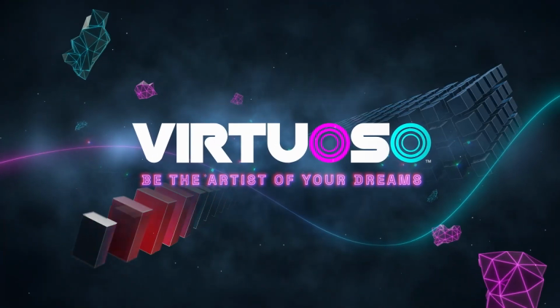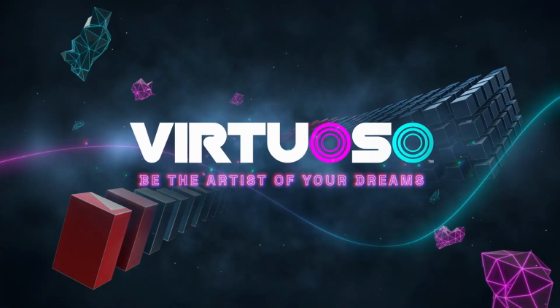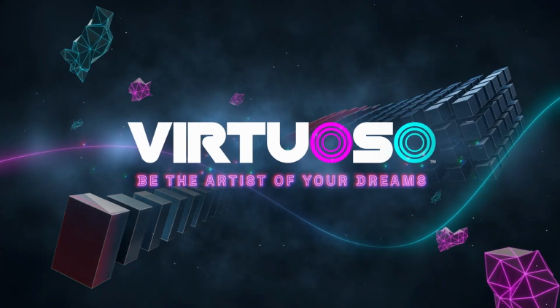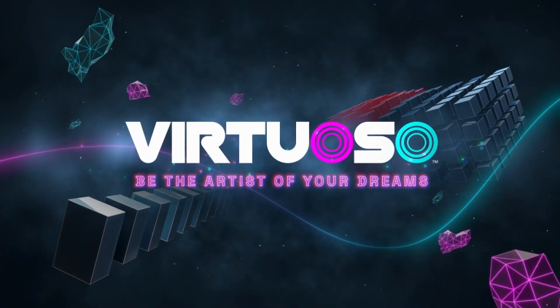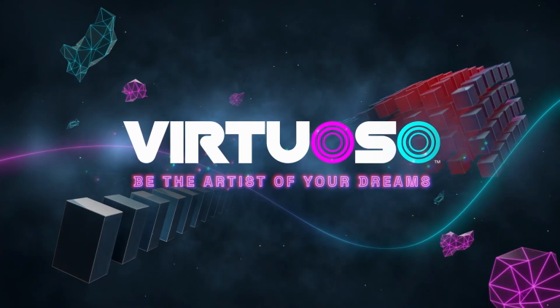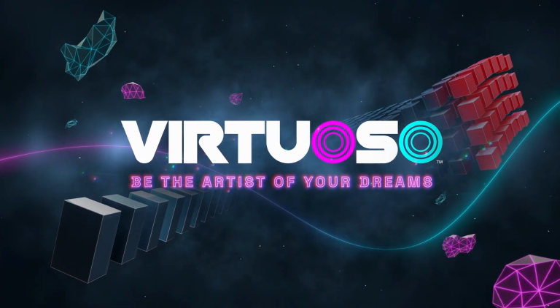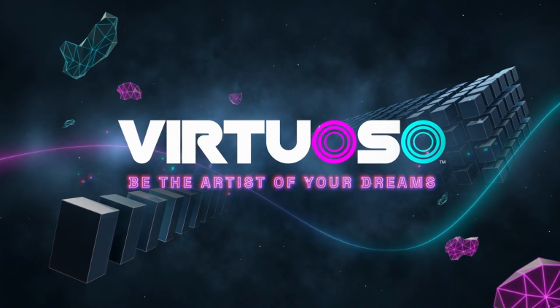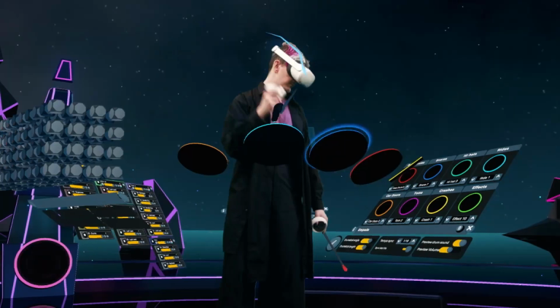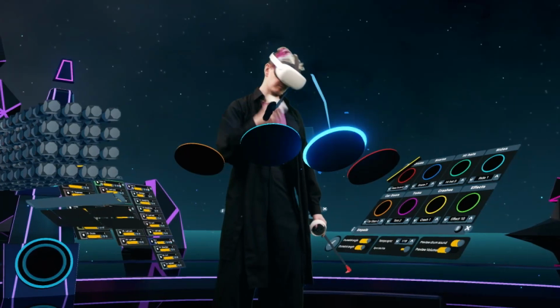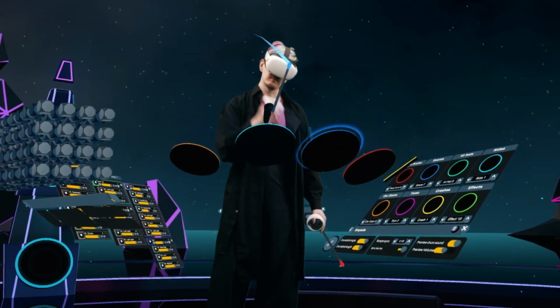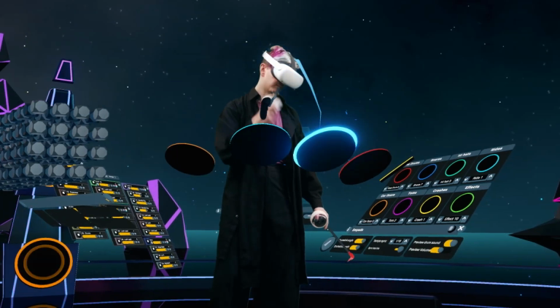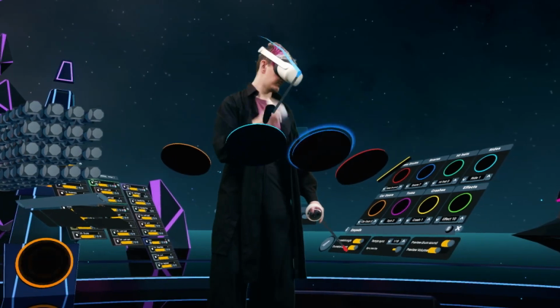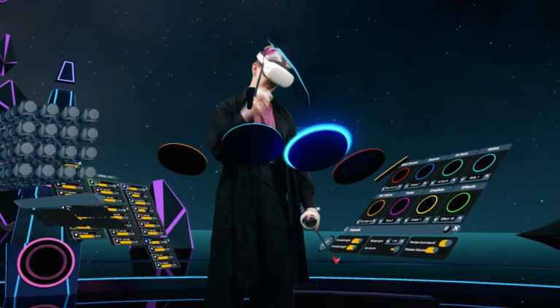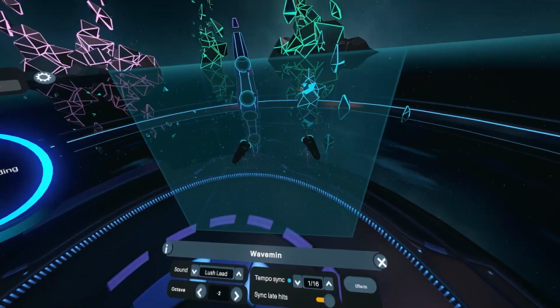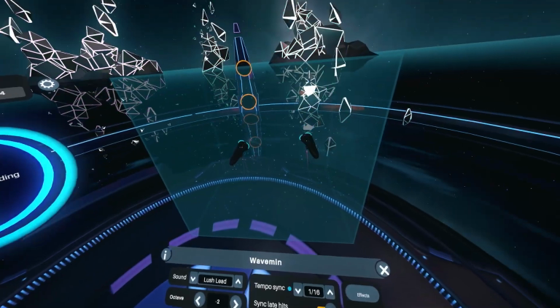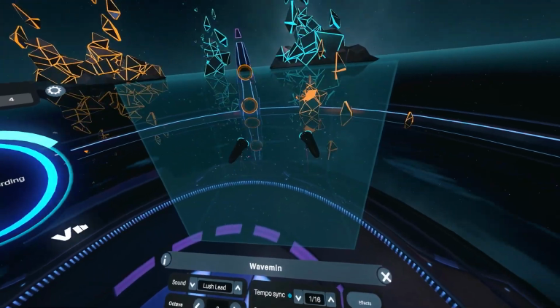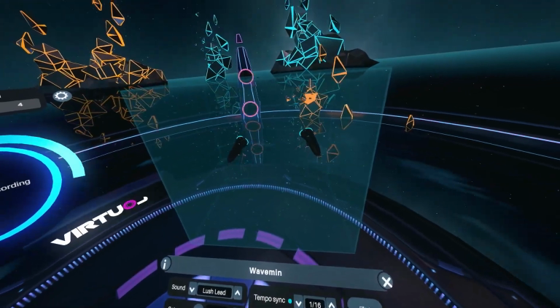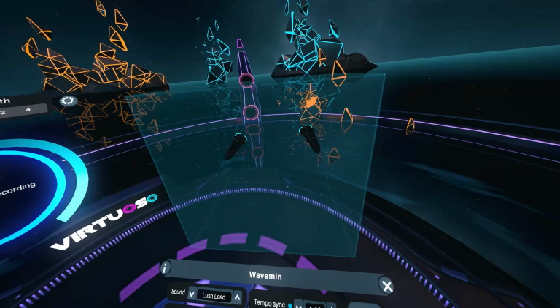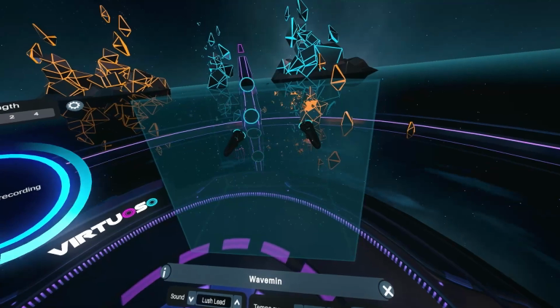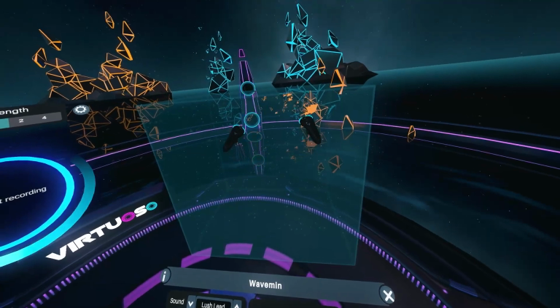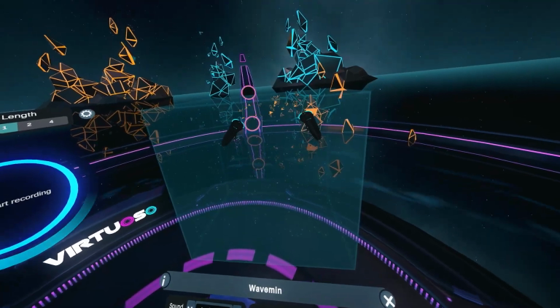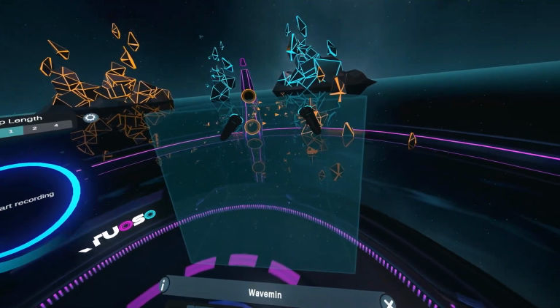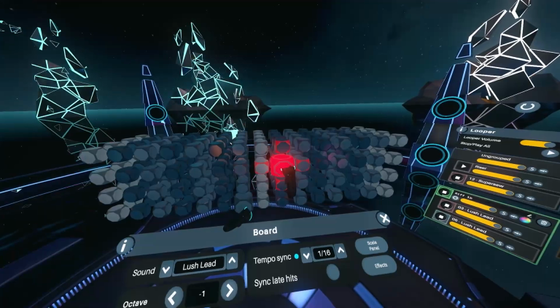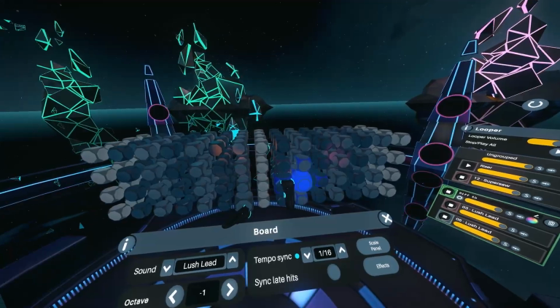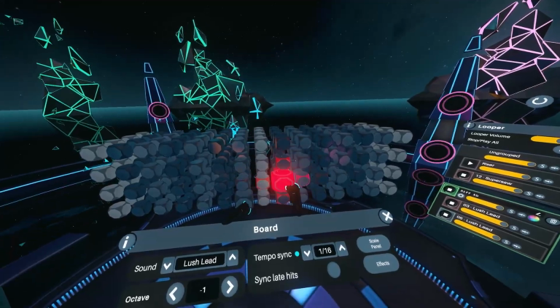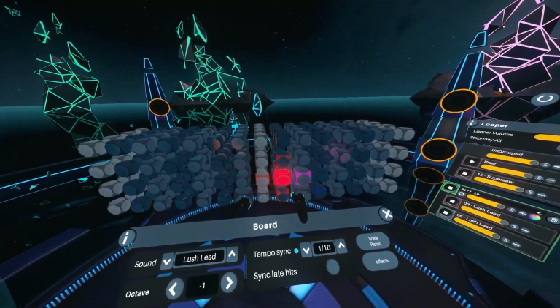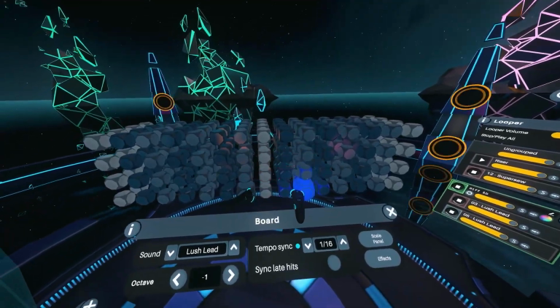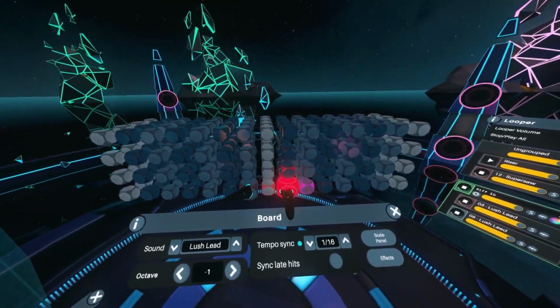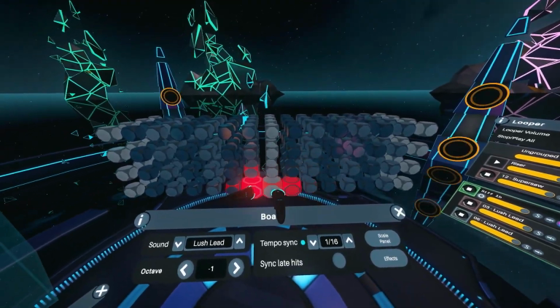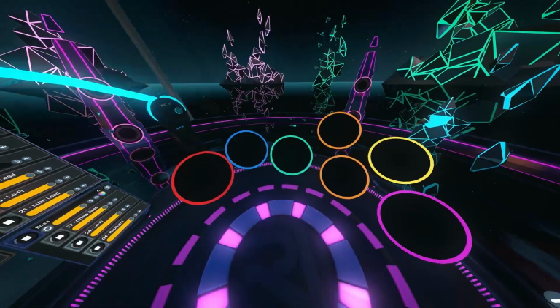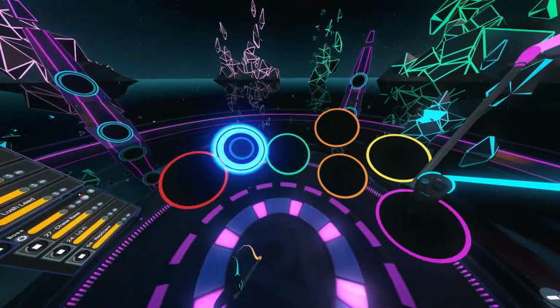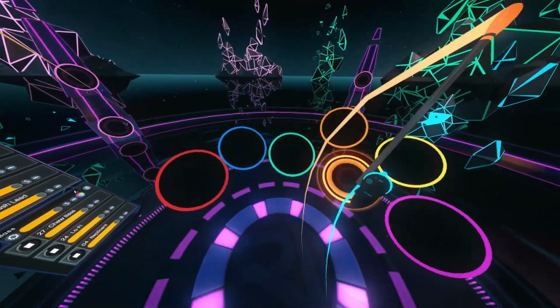First off, if you've never even heard of Virtuoso before, it's a music making tool that lets you play on instruments that are custom made for virtual reality.